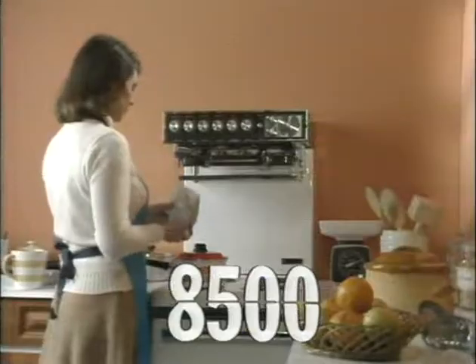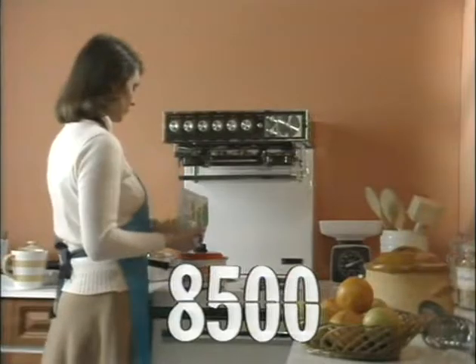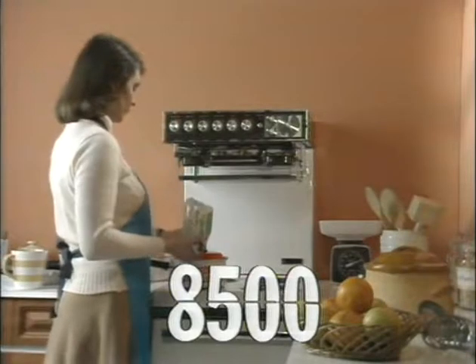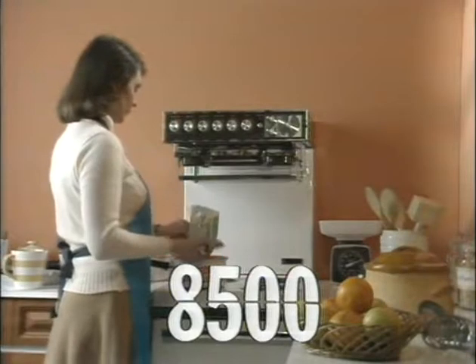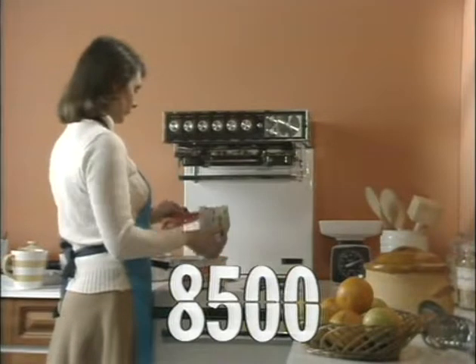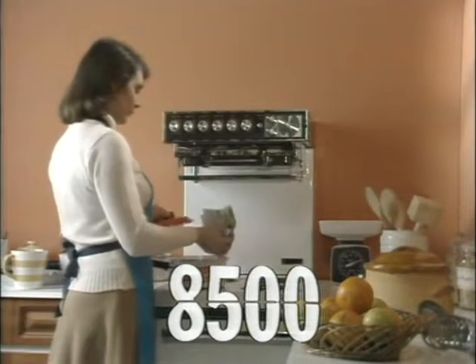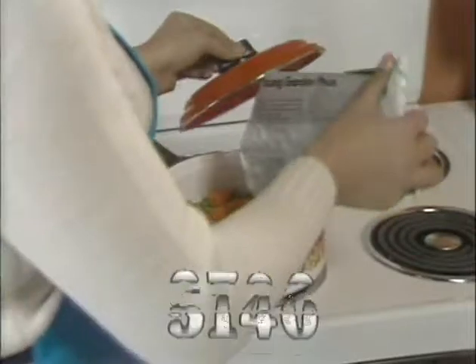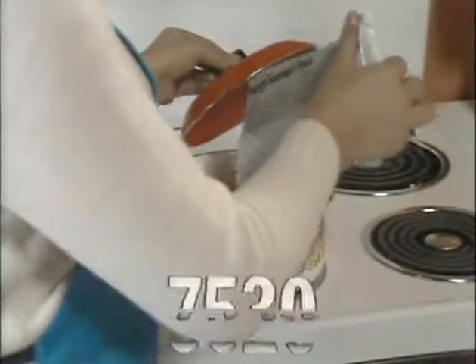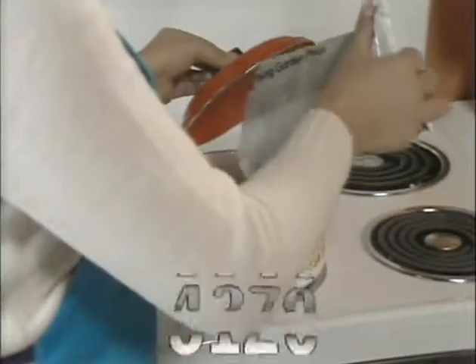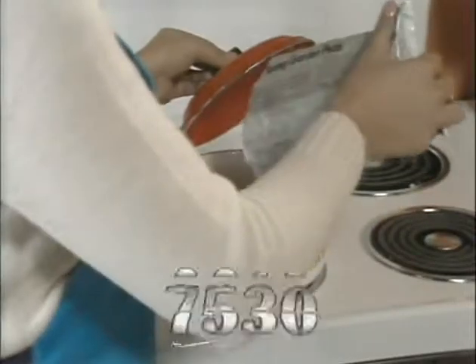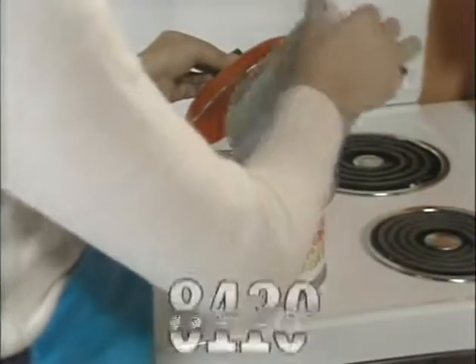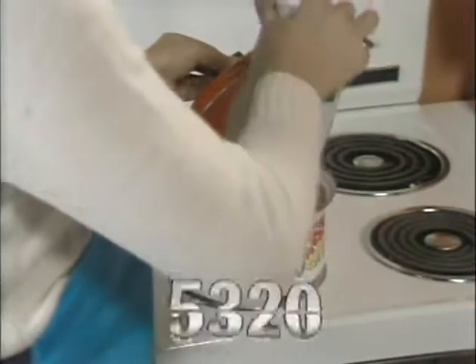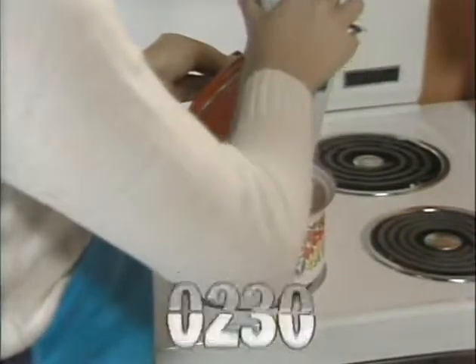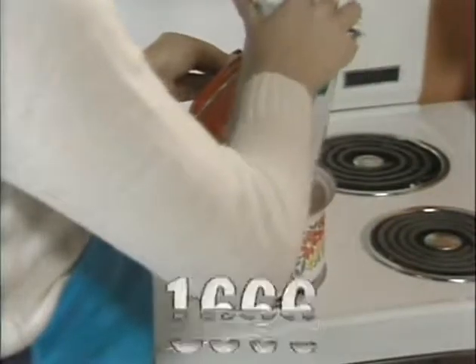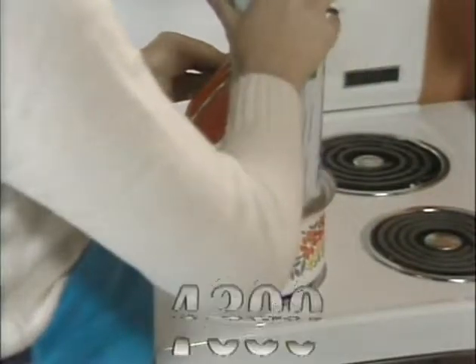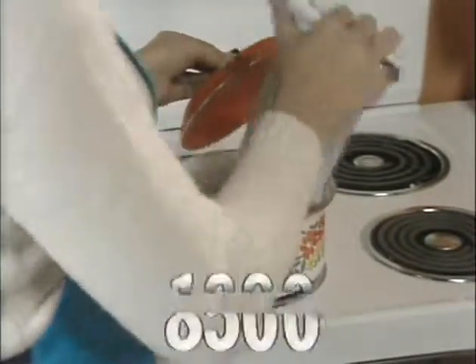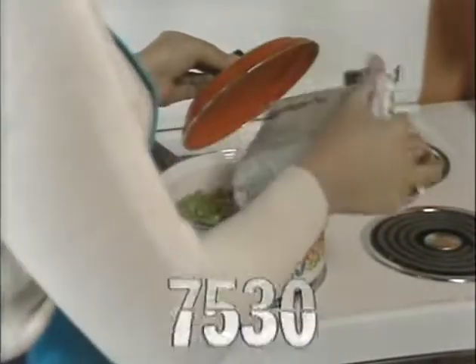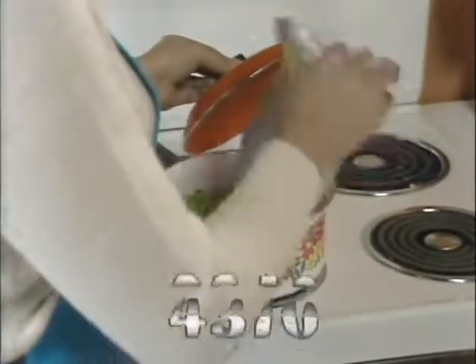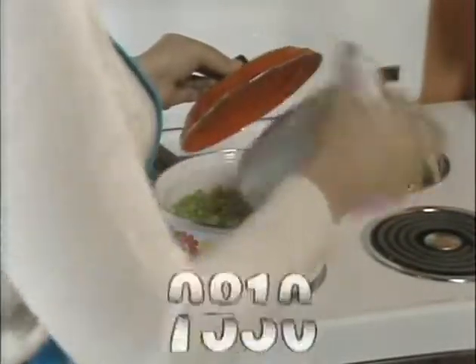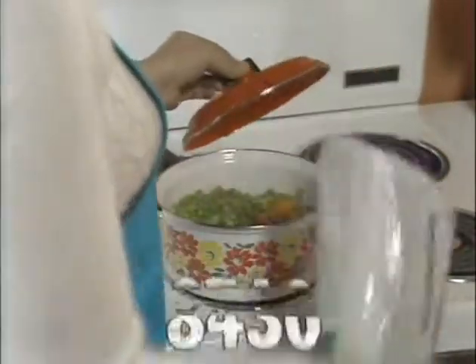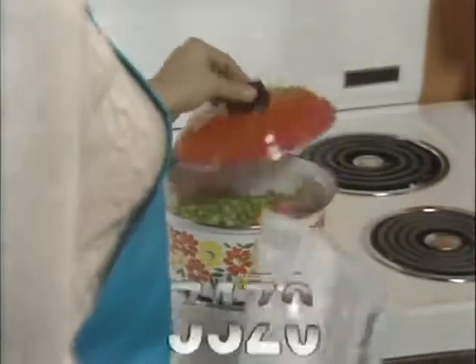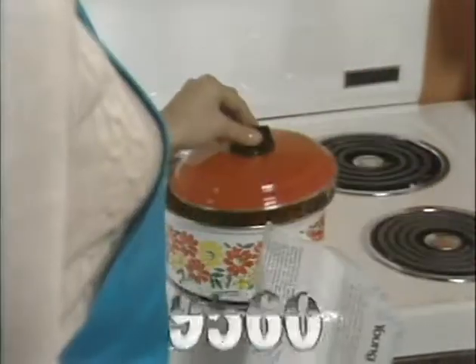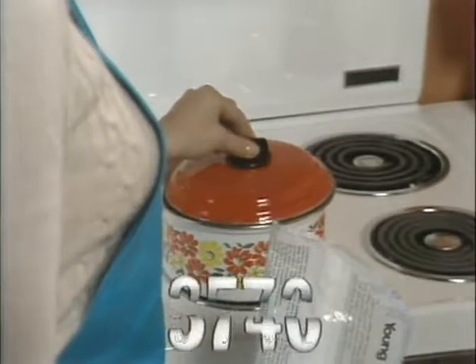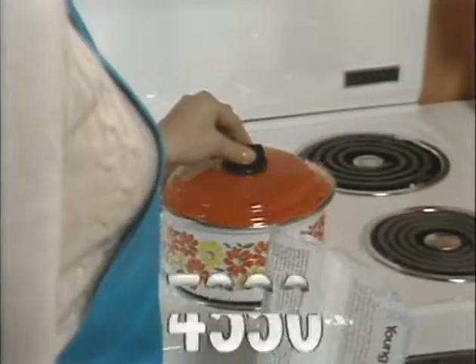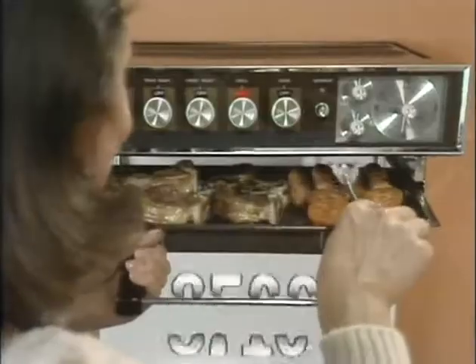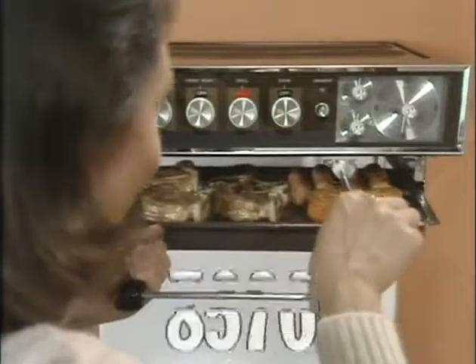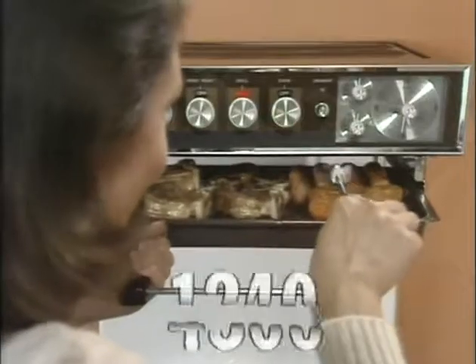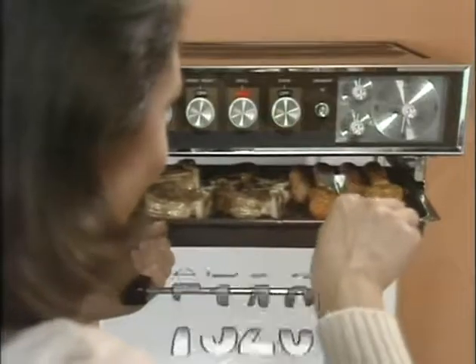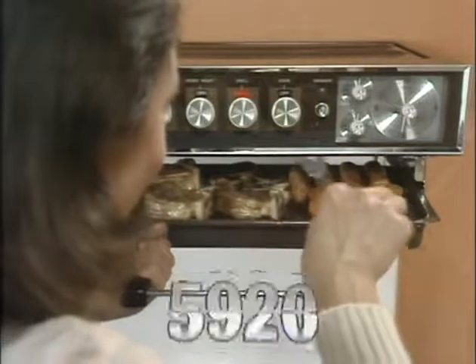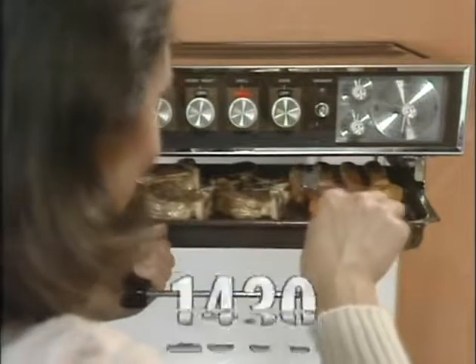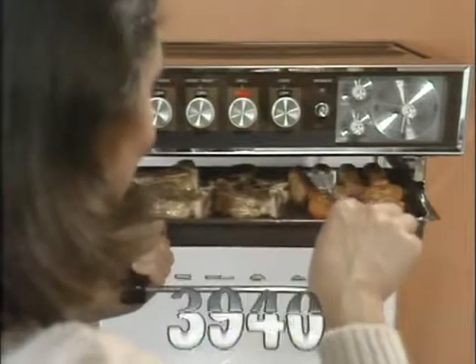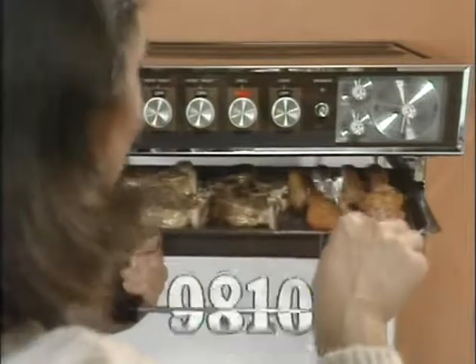To get this score down, cook two vegetables in one pan. Always keep the lid on, and grill instead of using the oven.